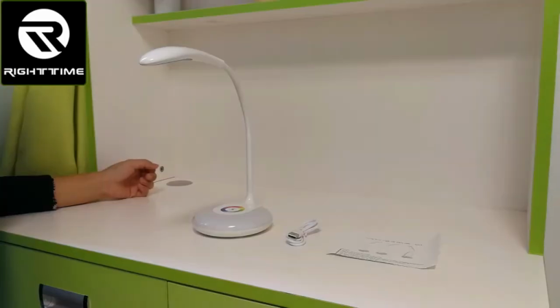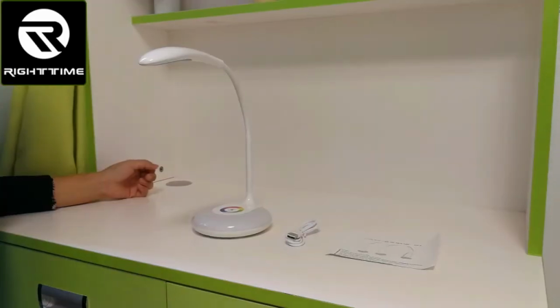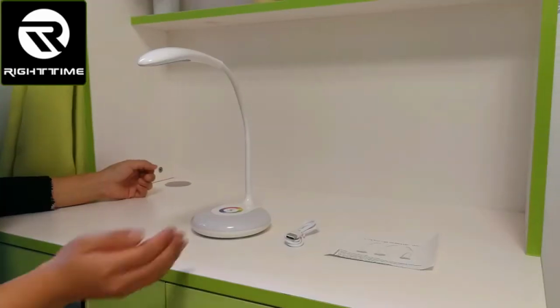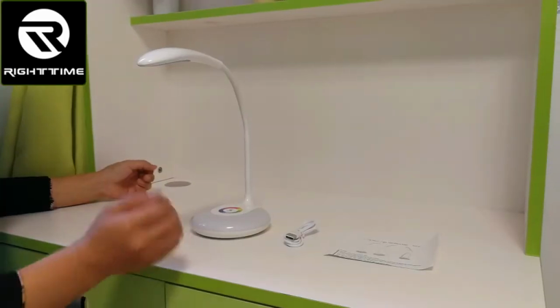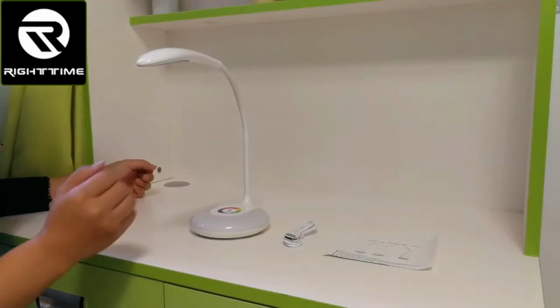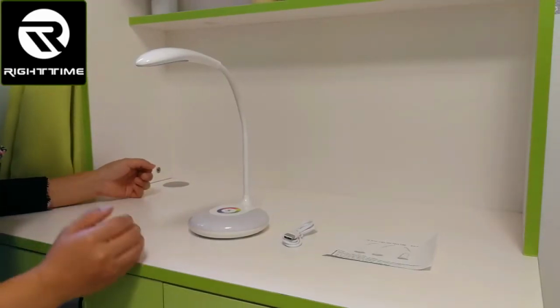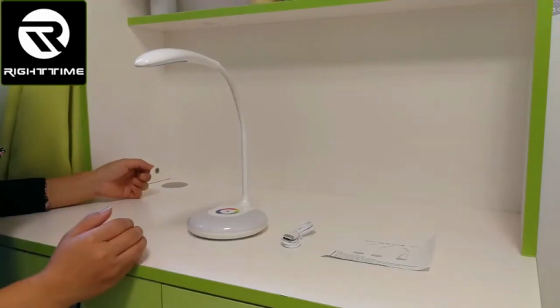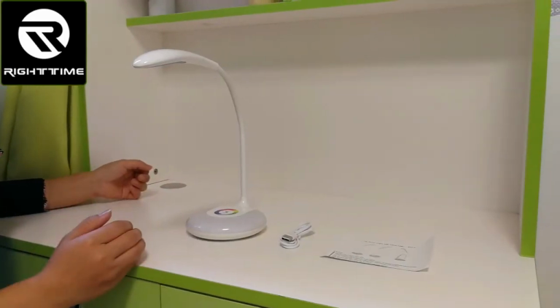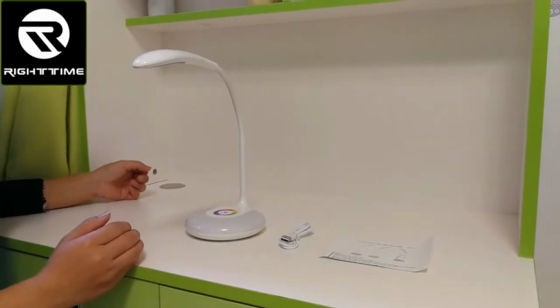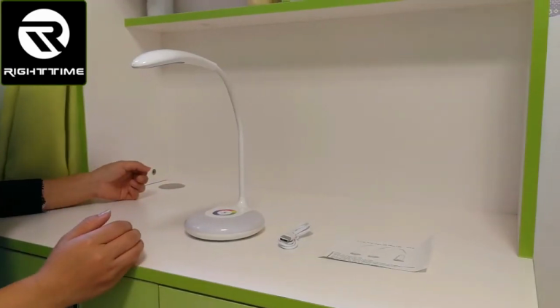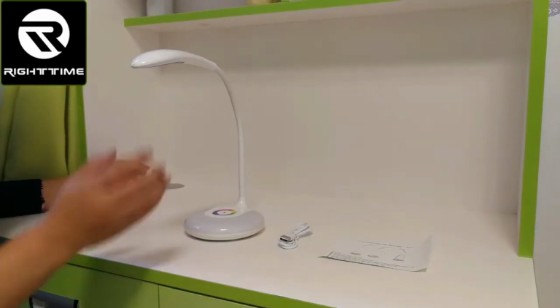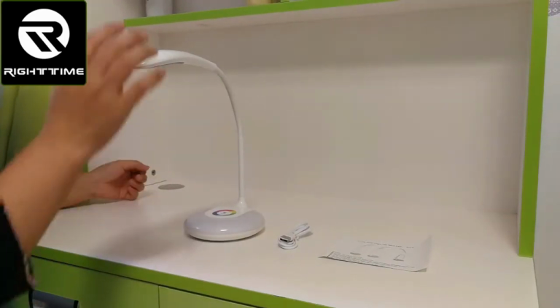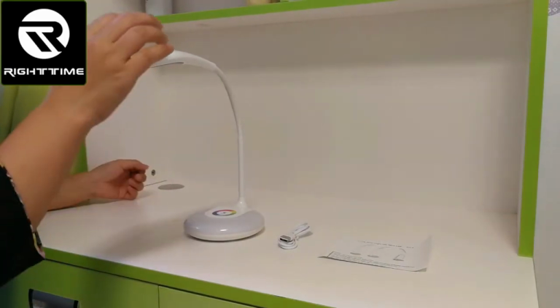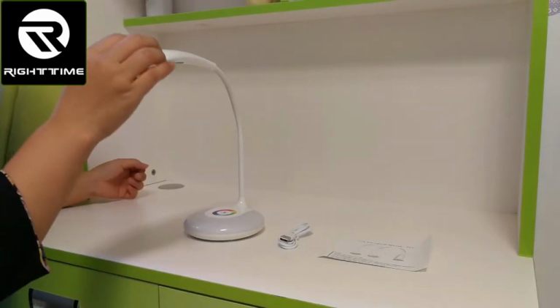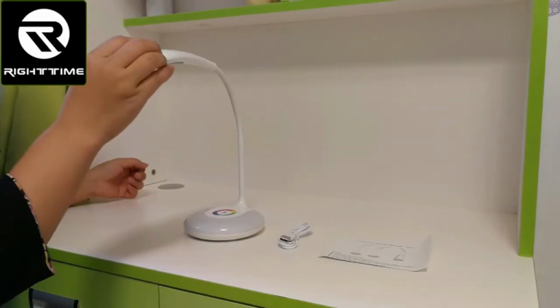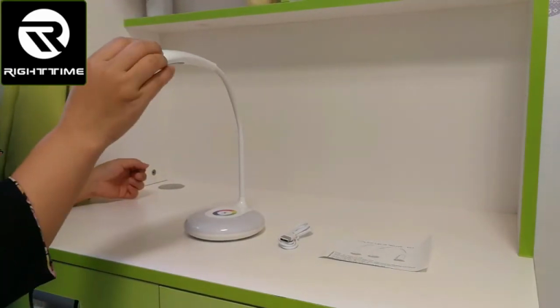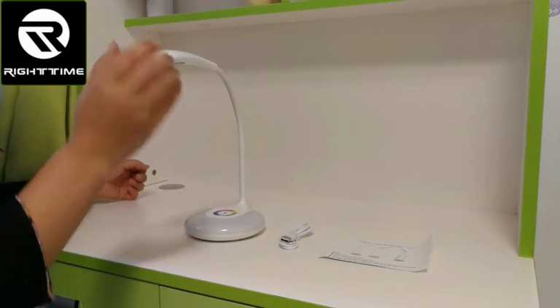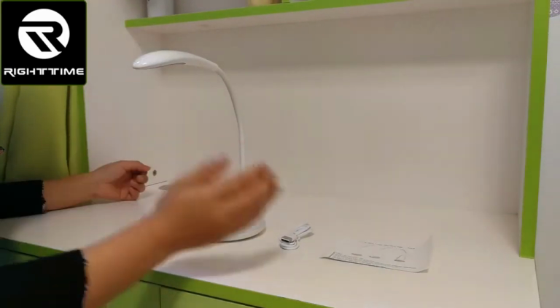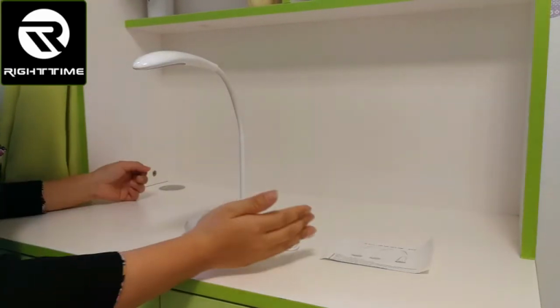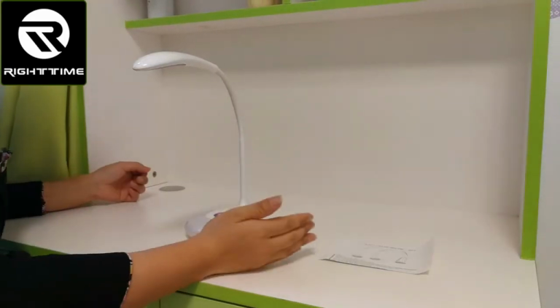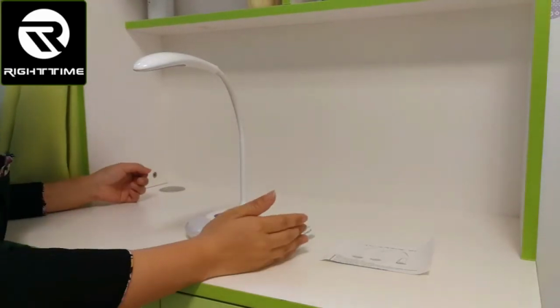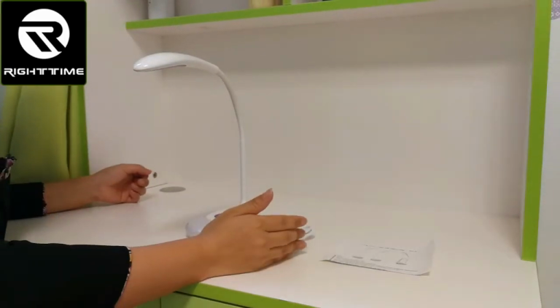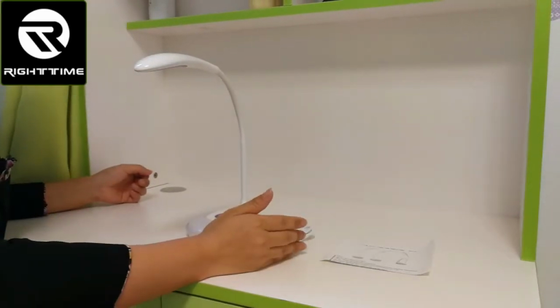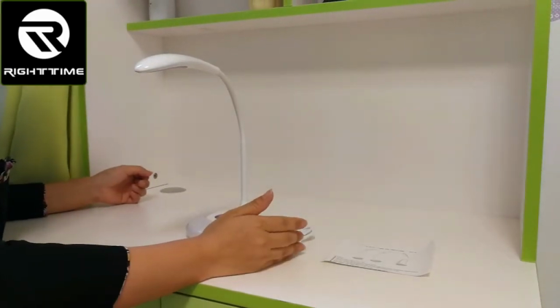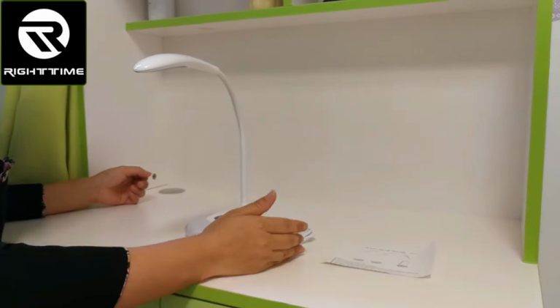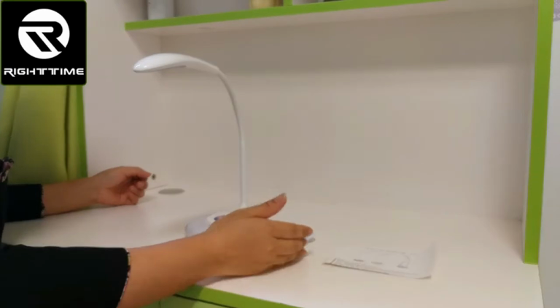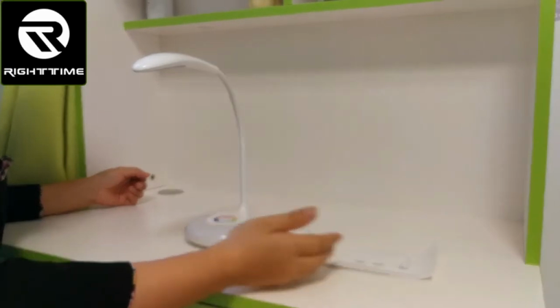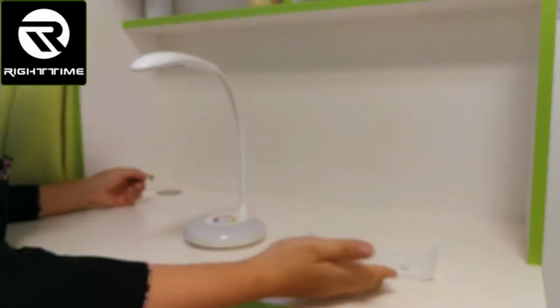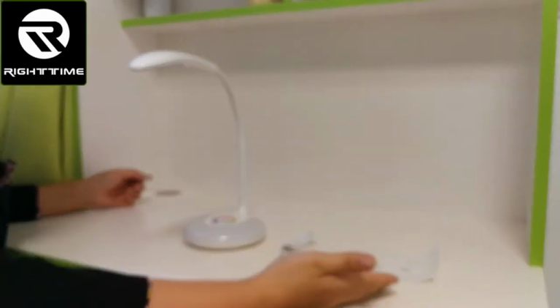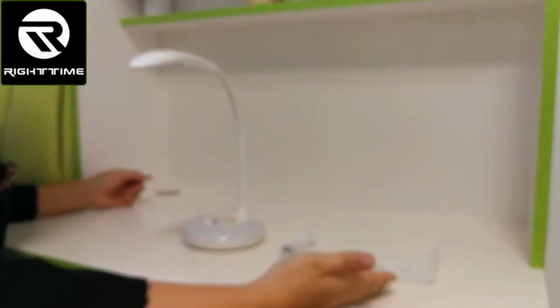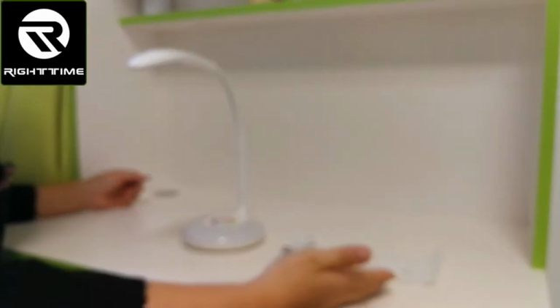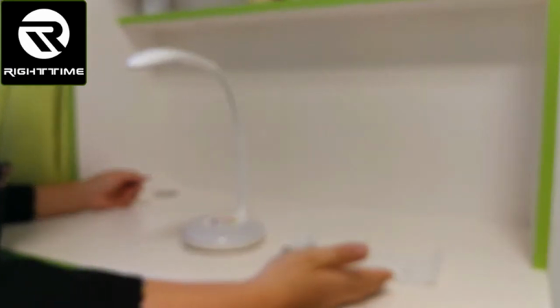The accessories include the lamp, the USB charging cable, and user manual.